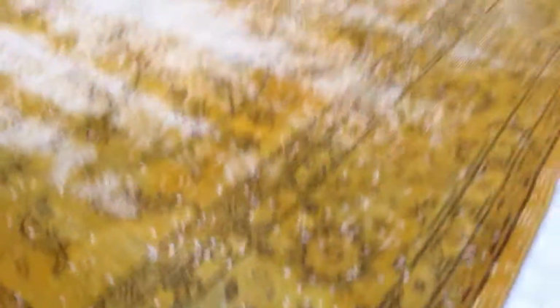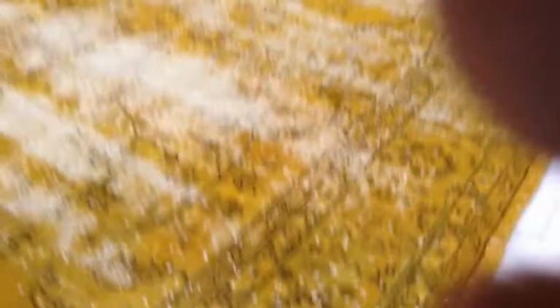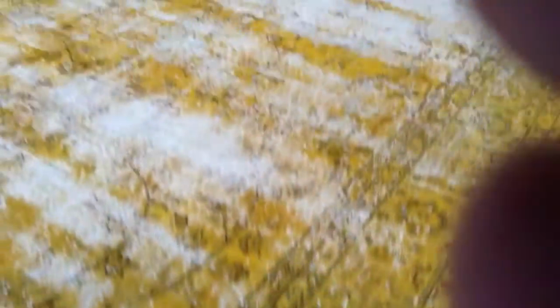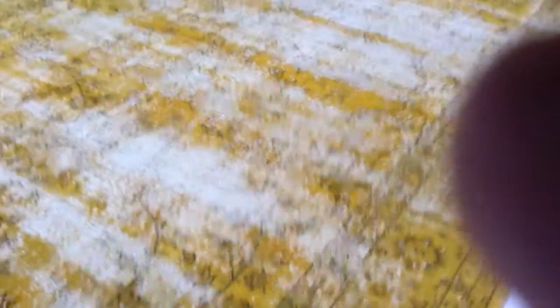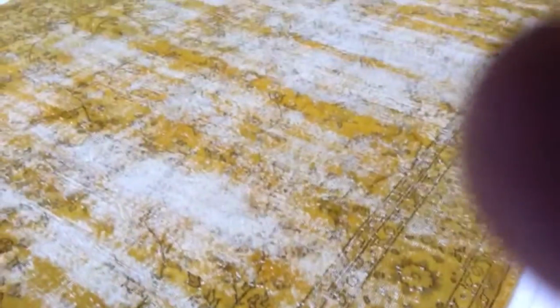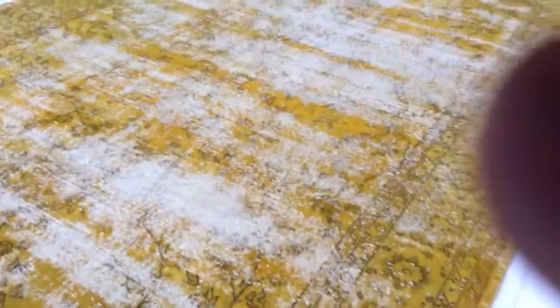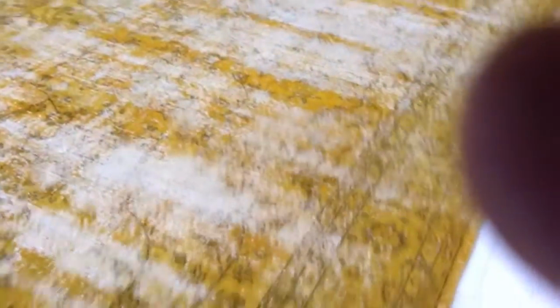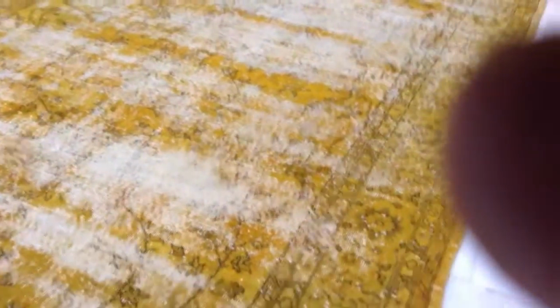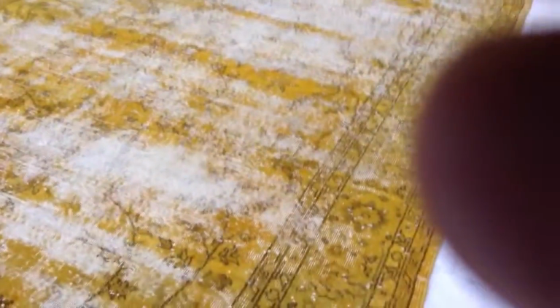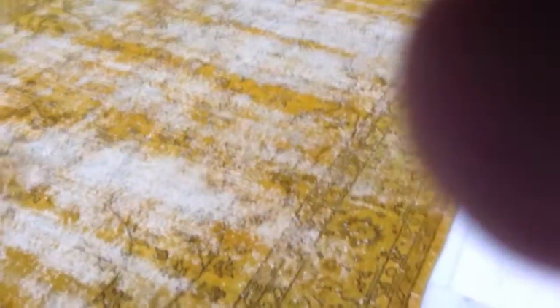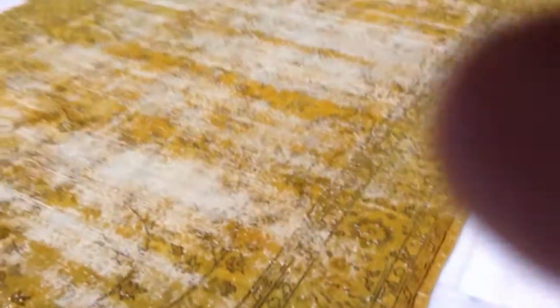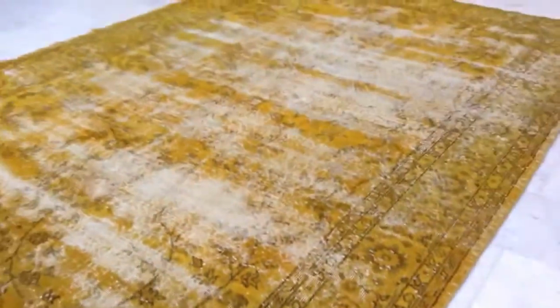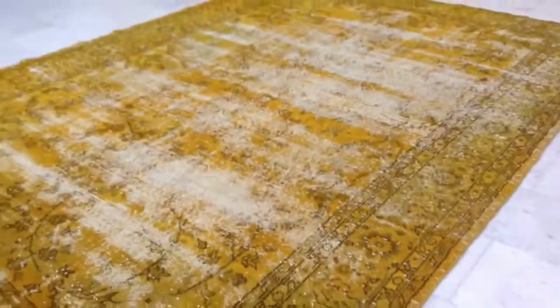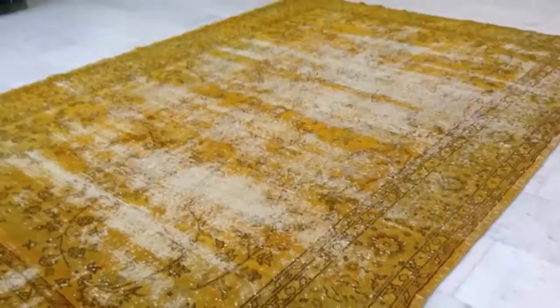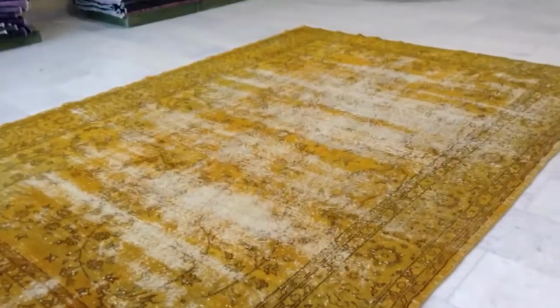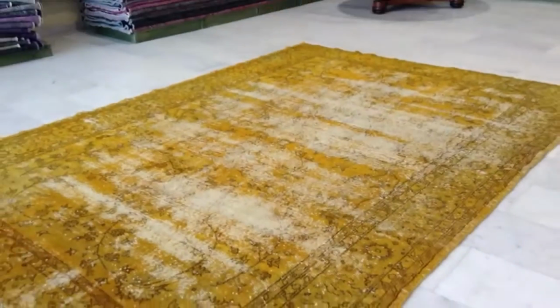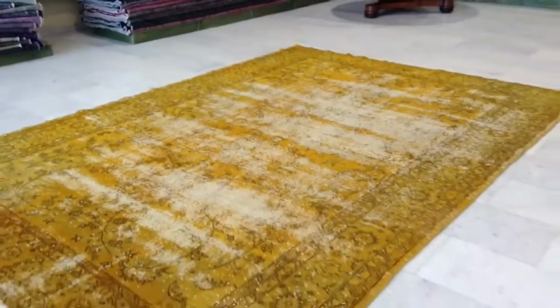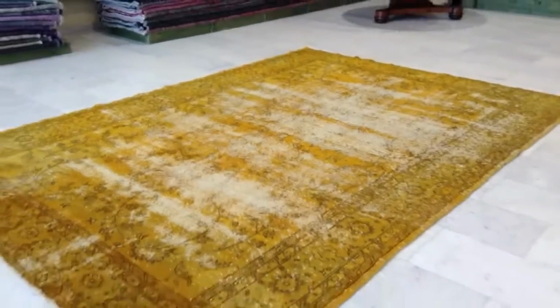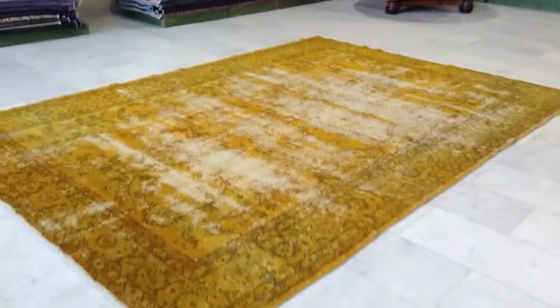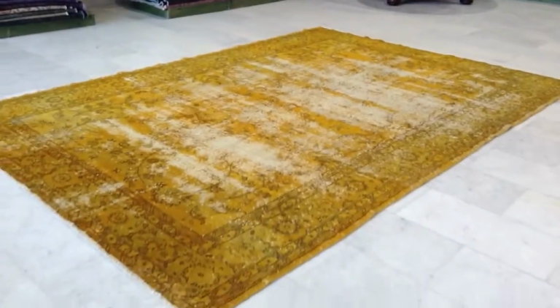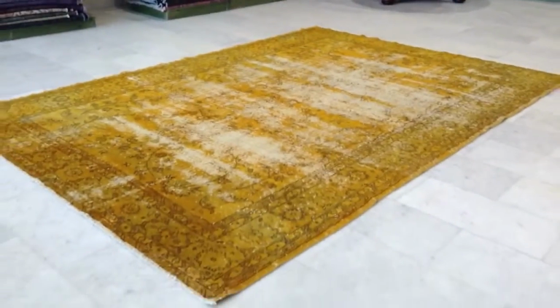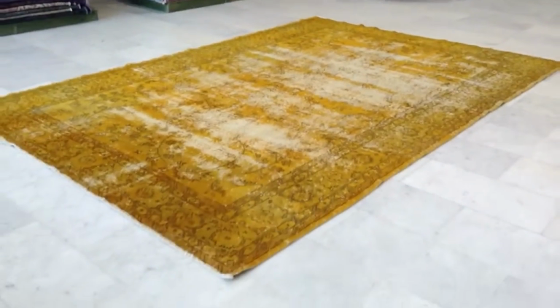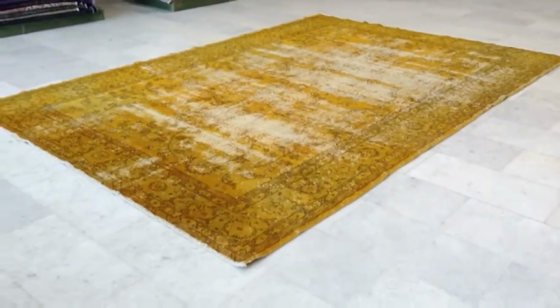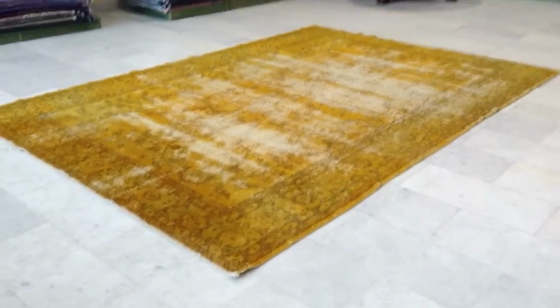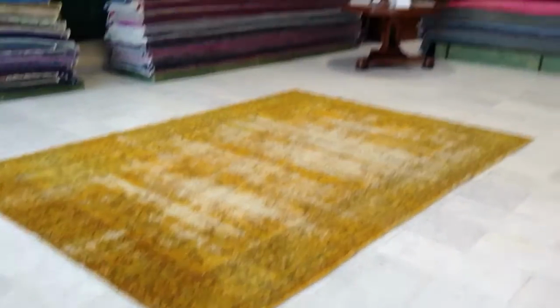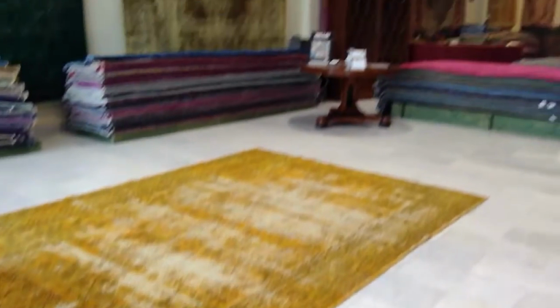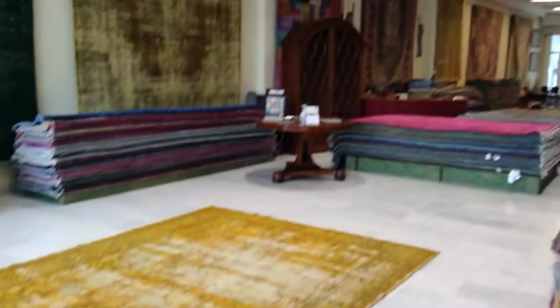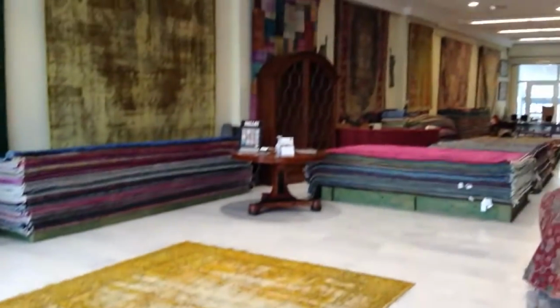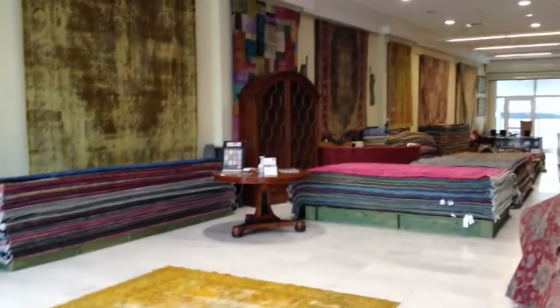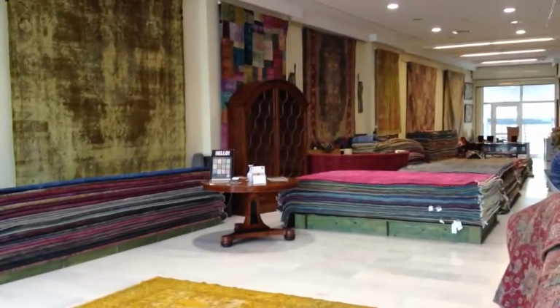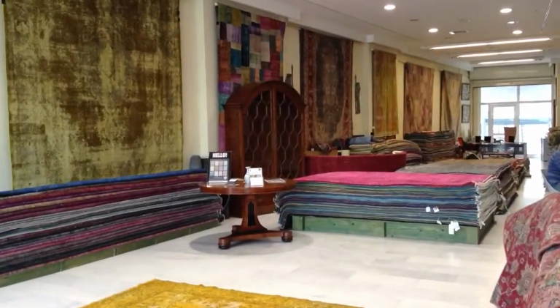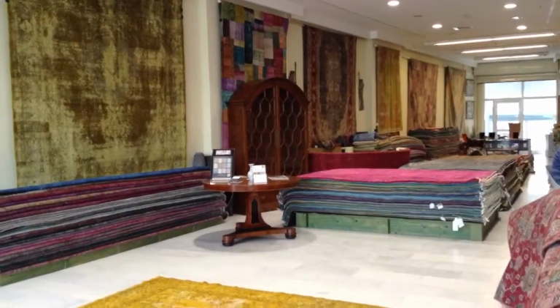We ship these carpets all over the world. Shipment with UPS takes three to five days and we have a 30-day money-back guarantee.